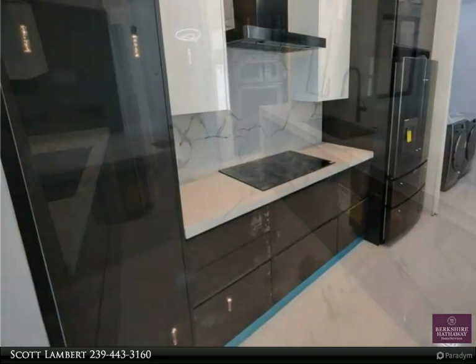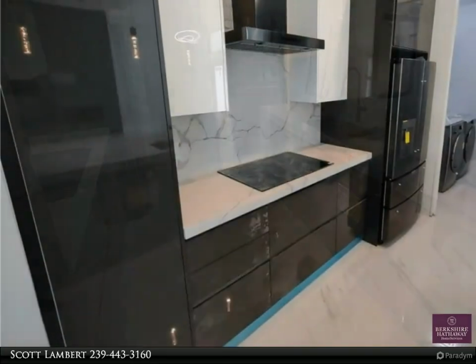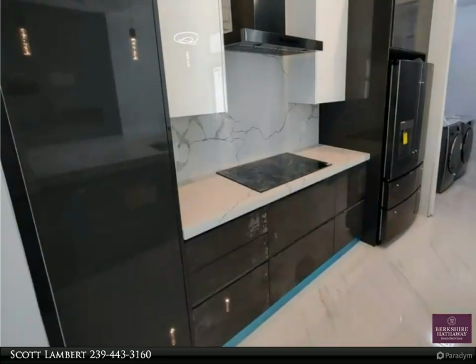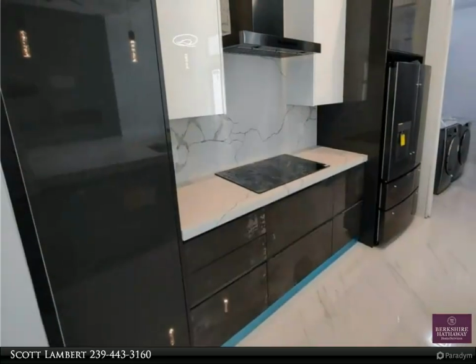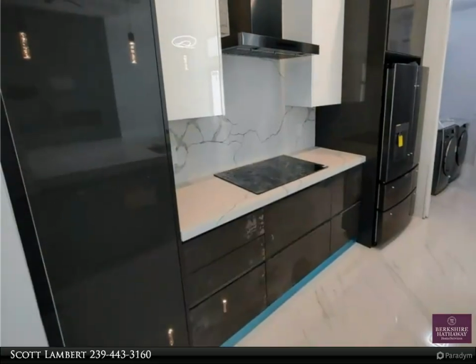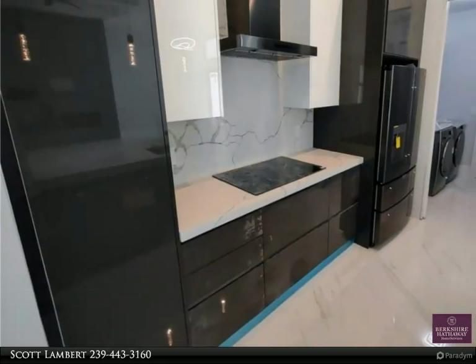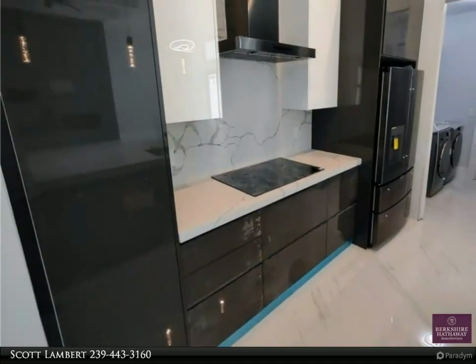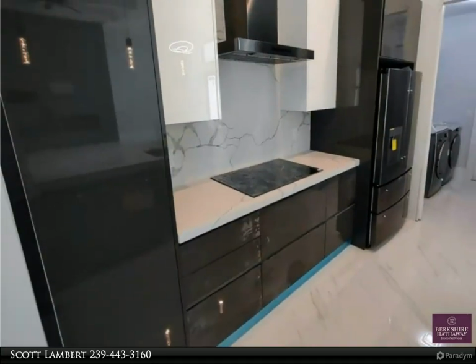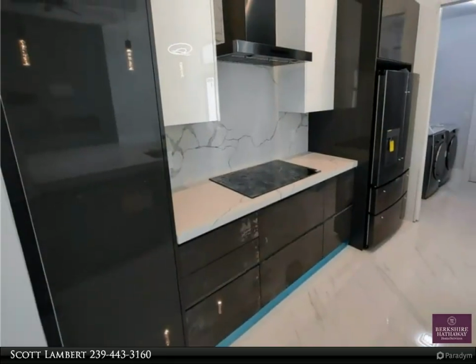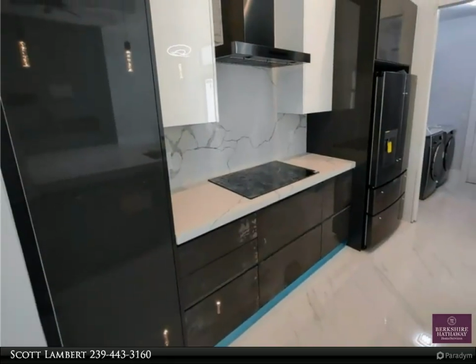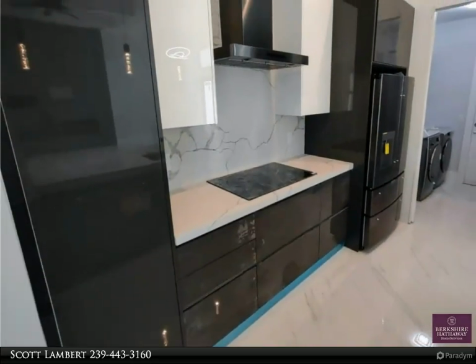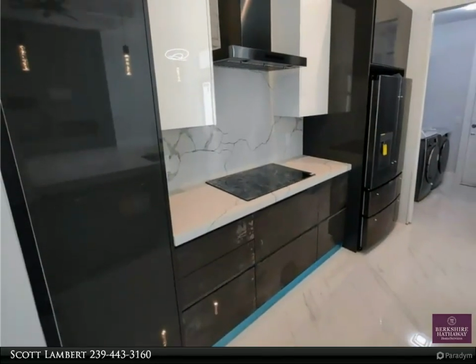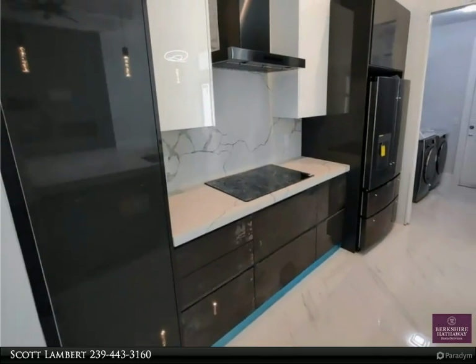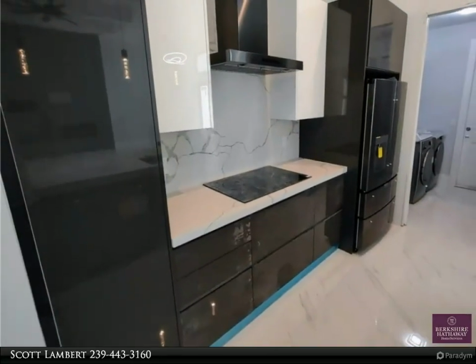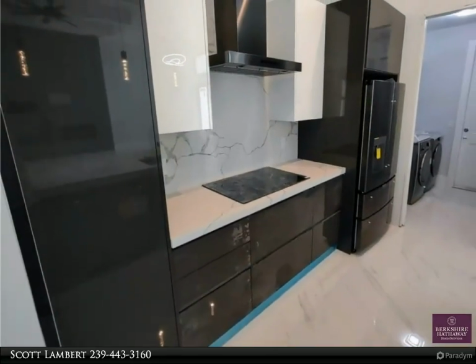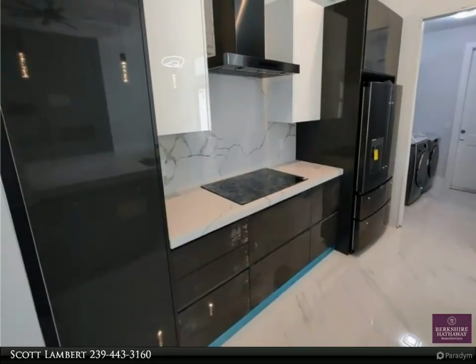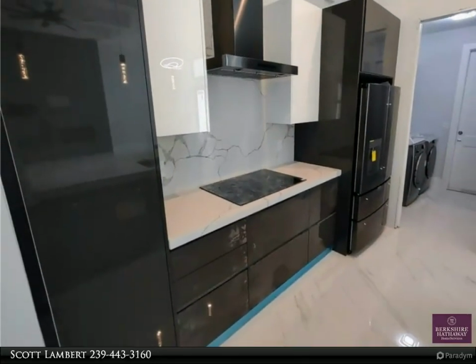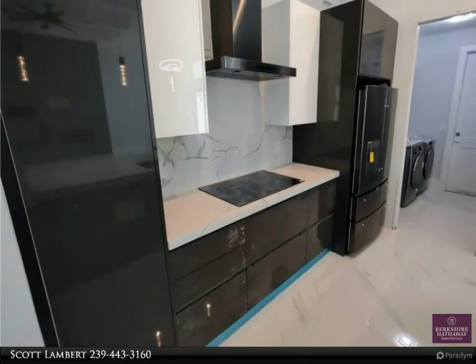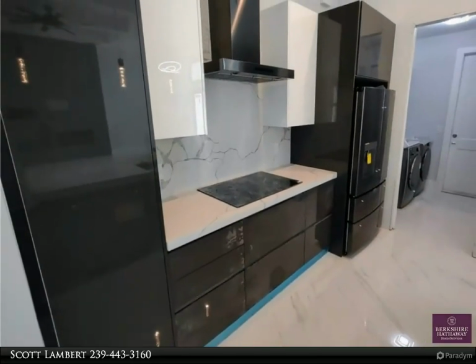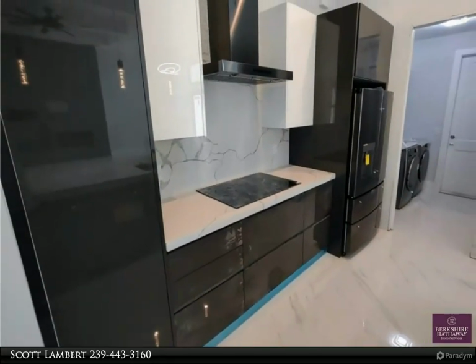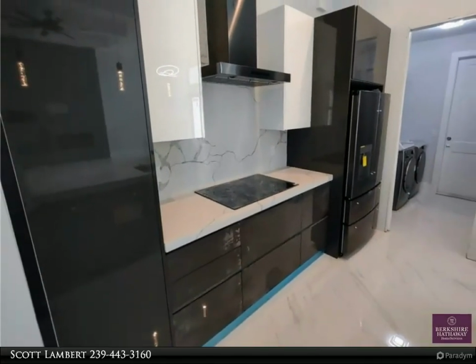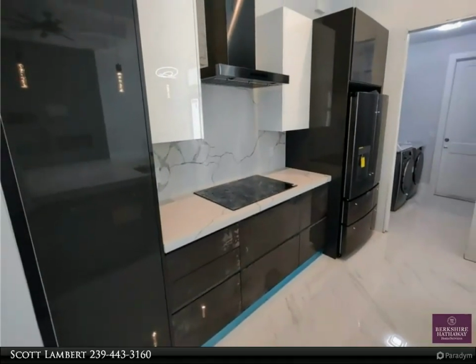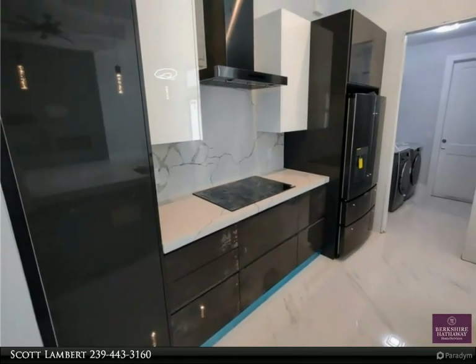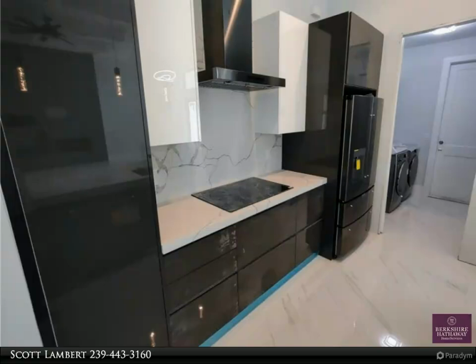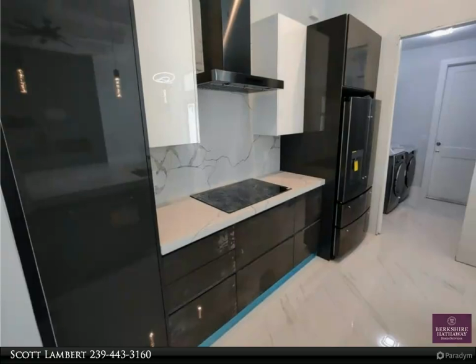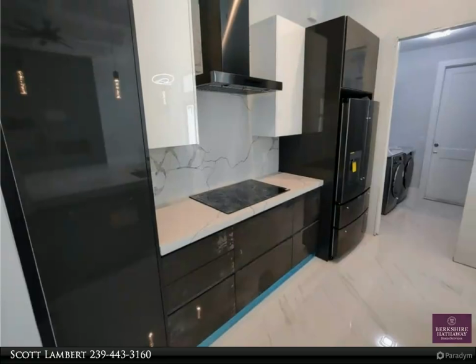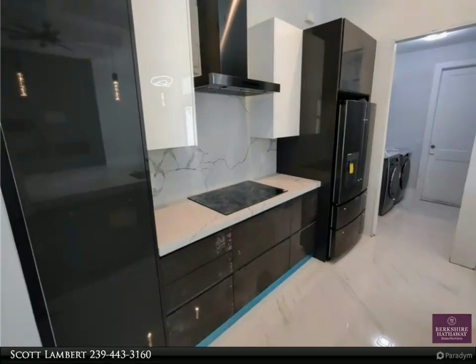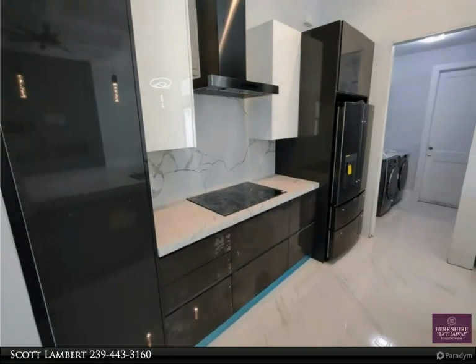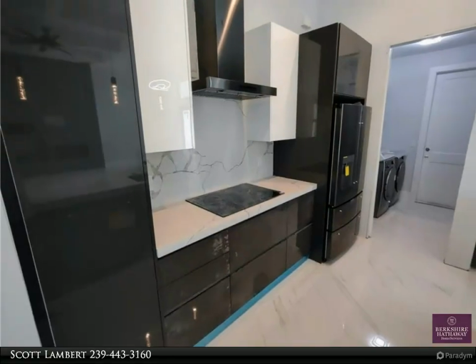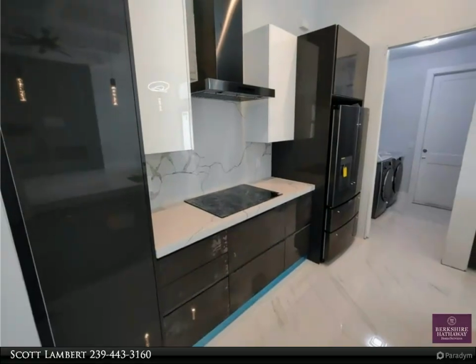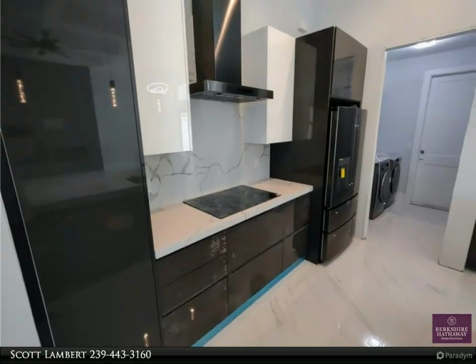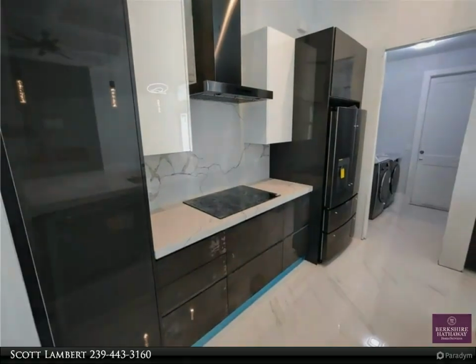The property would be a great primary residence, second home, vacation home, or investment.